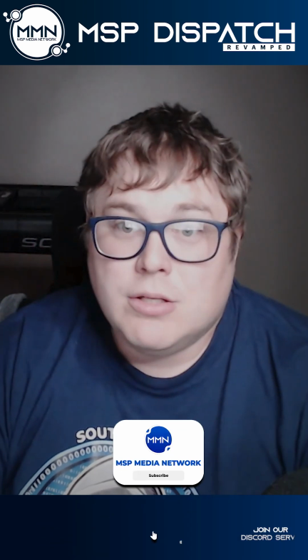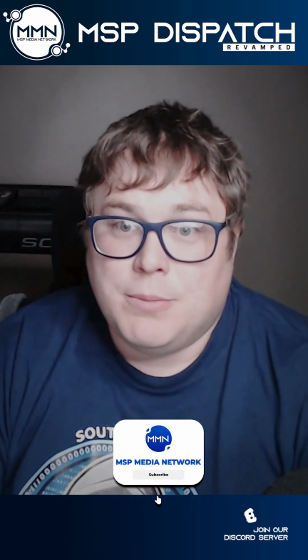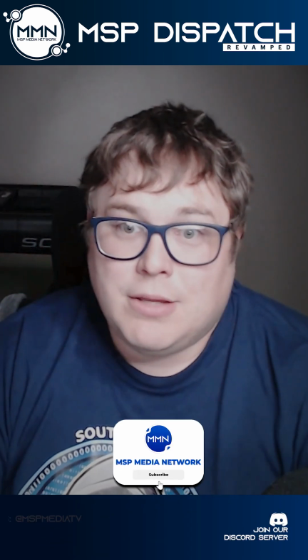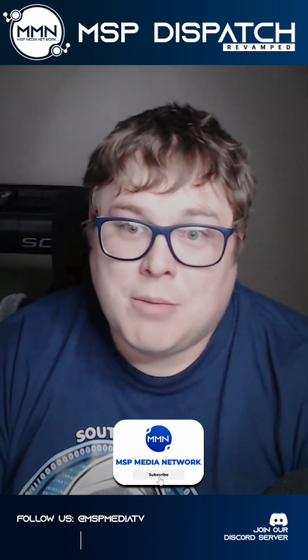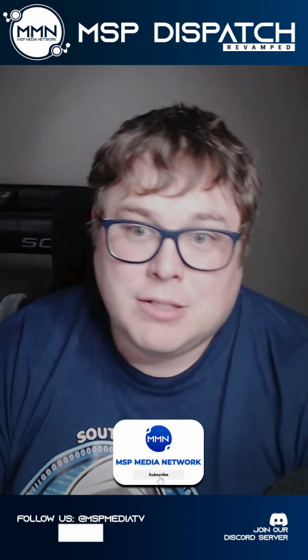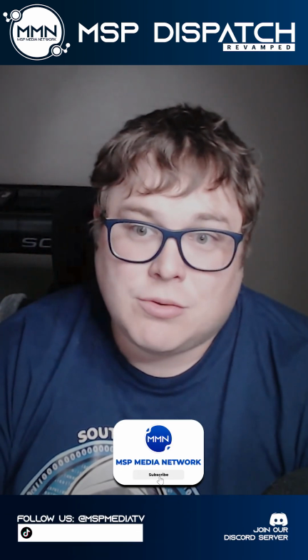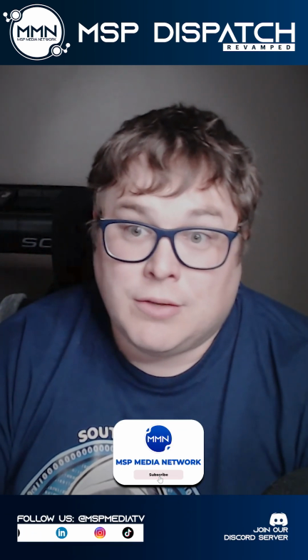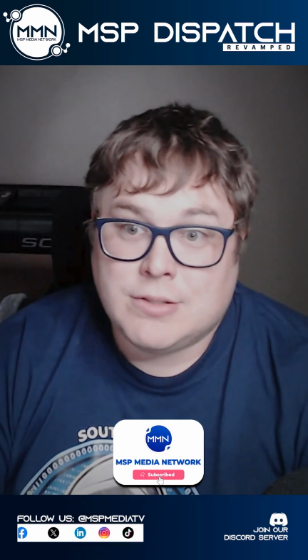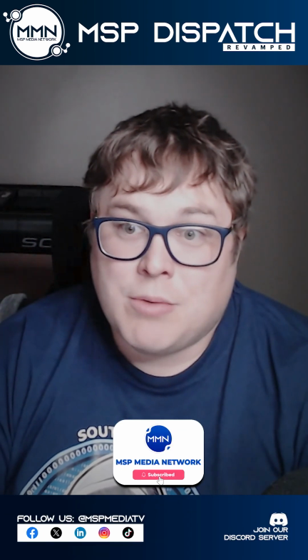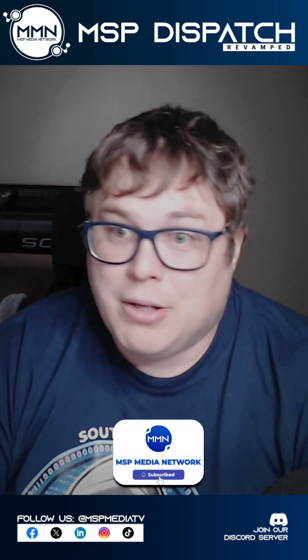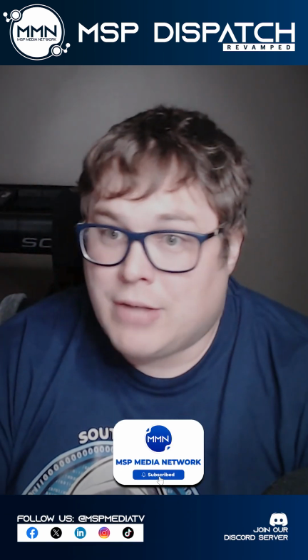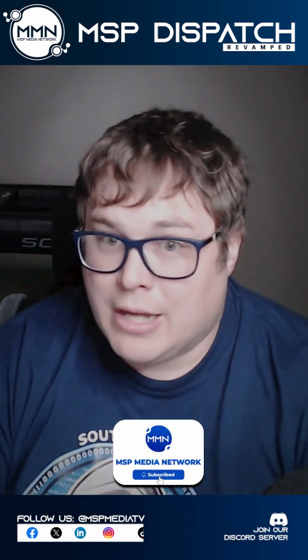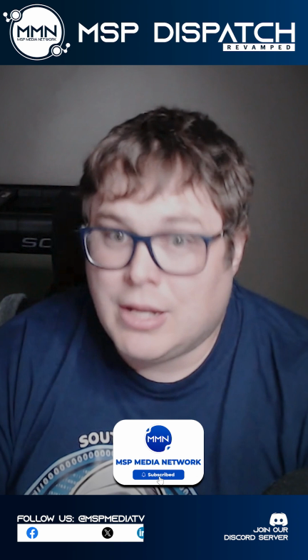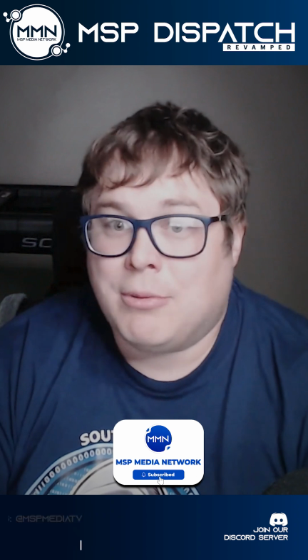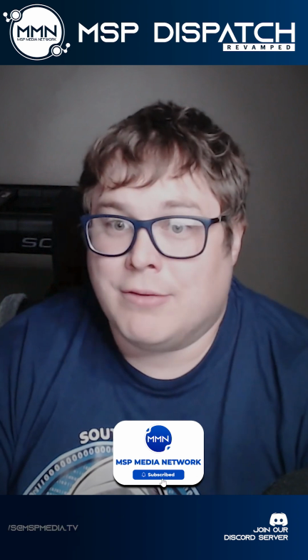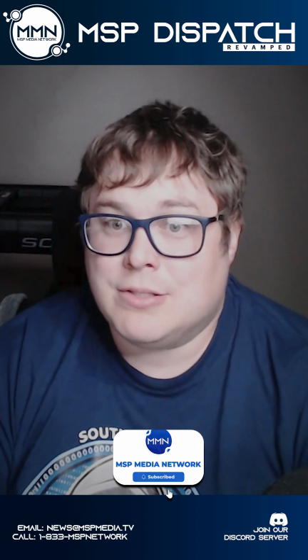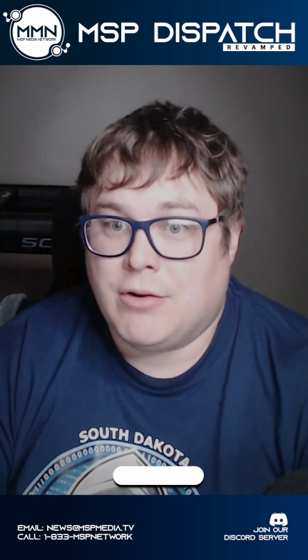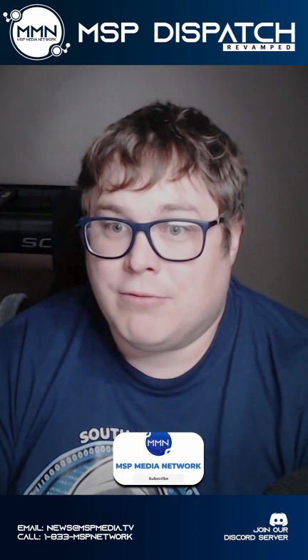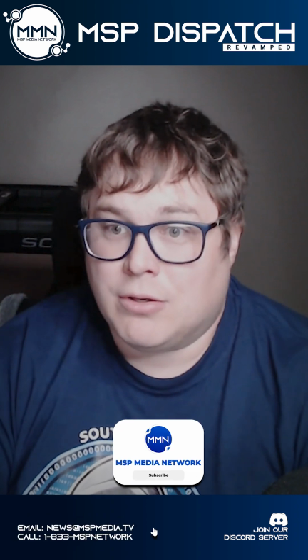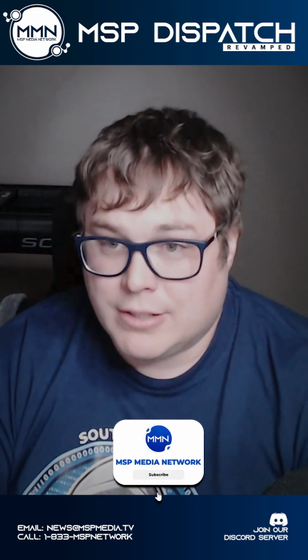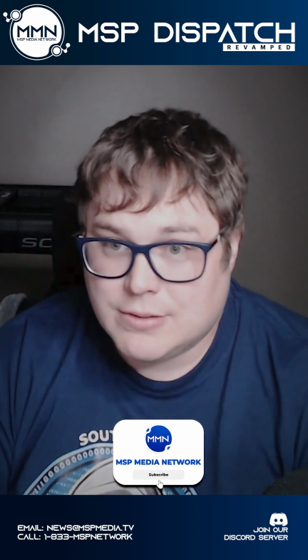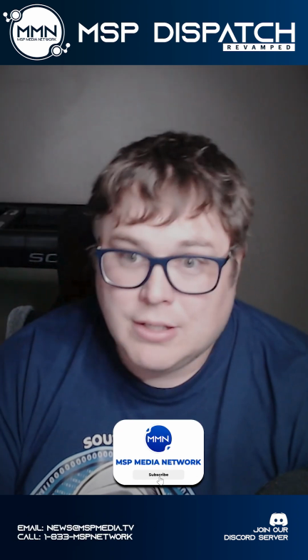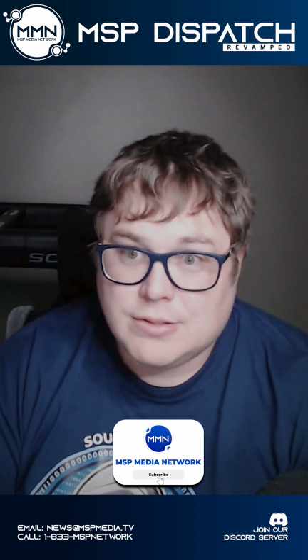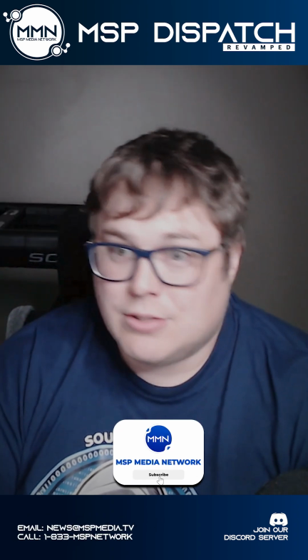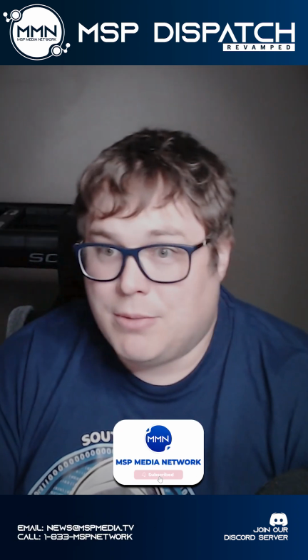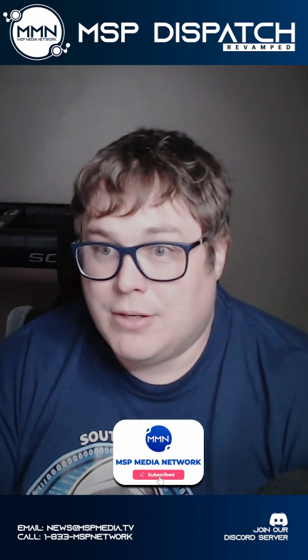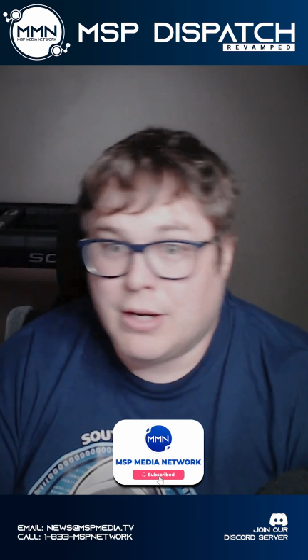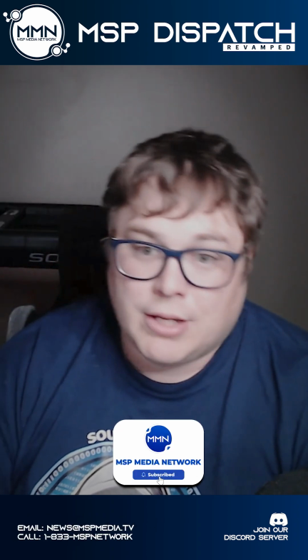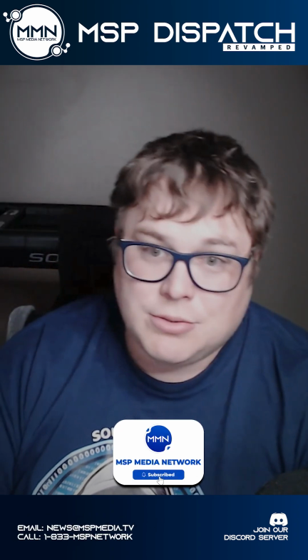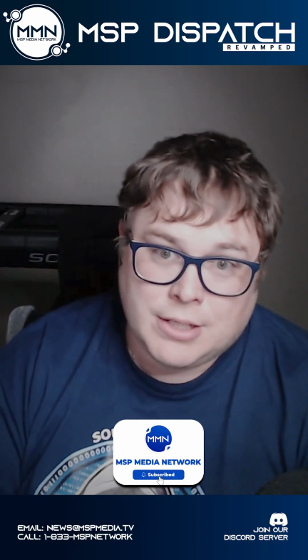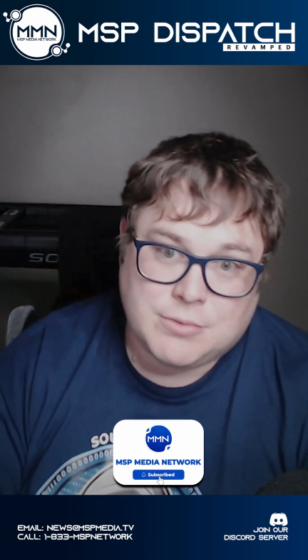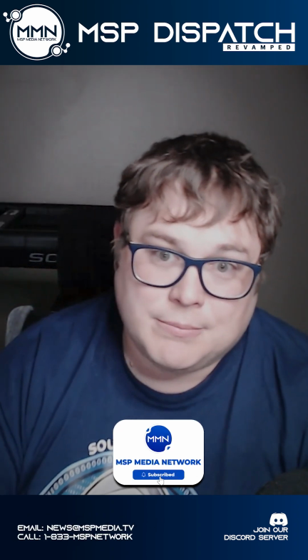Jump into the MMN Discord and let us know how you're handling Apple device security for your clients. Stay sharp out there and I'll catch you on the next one.